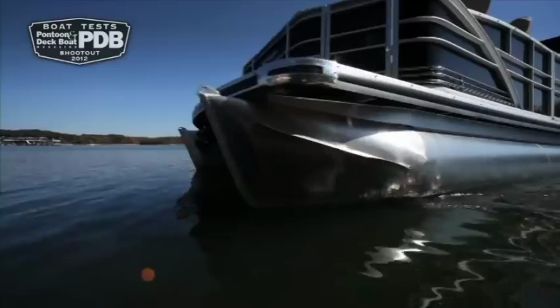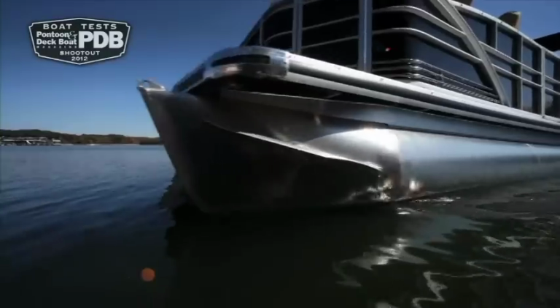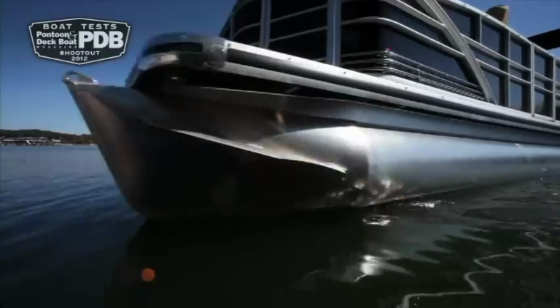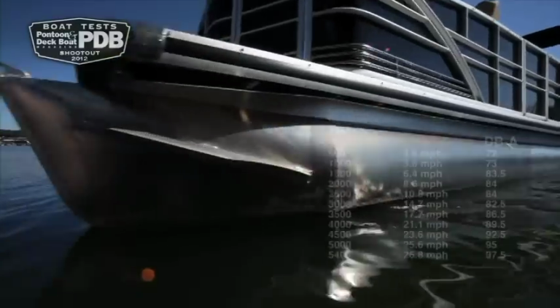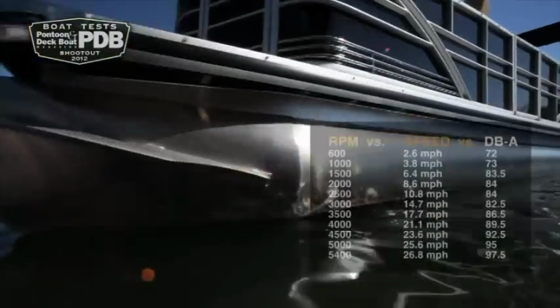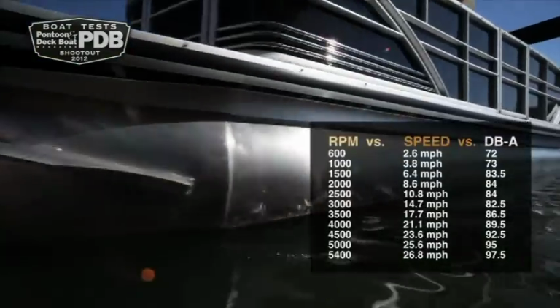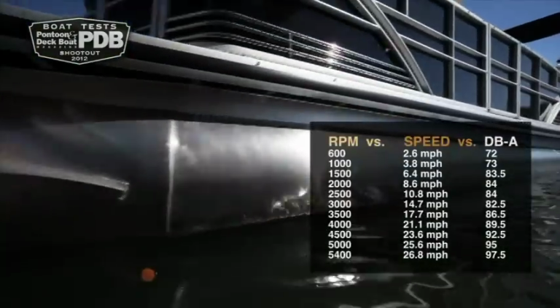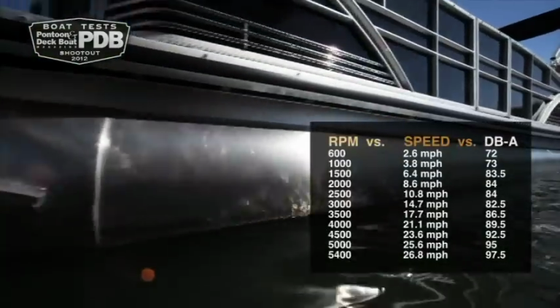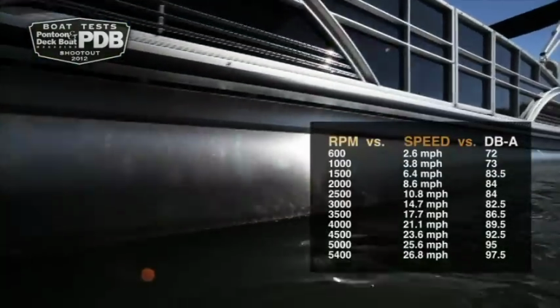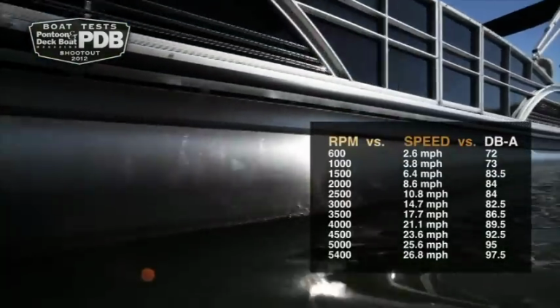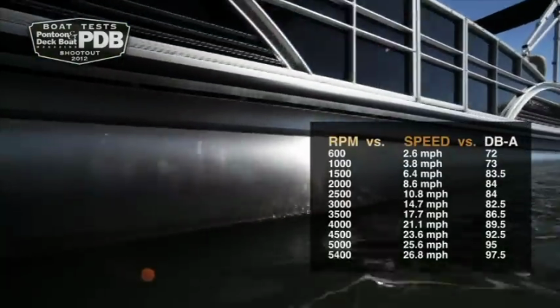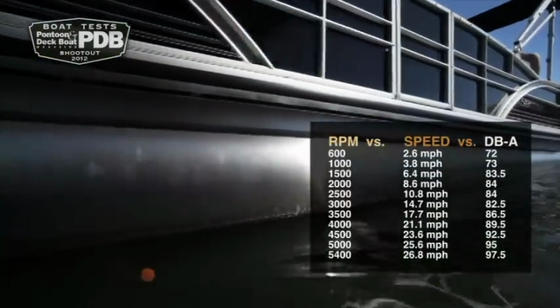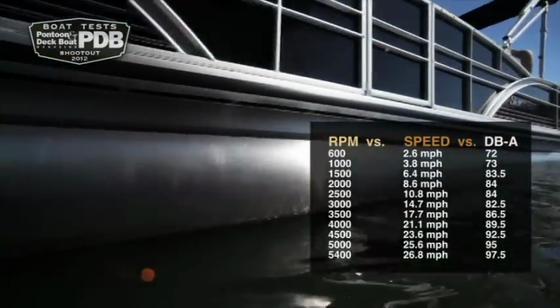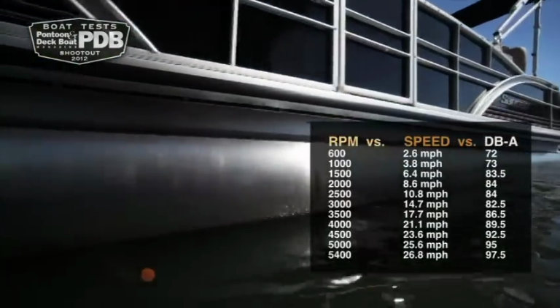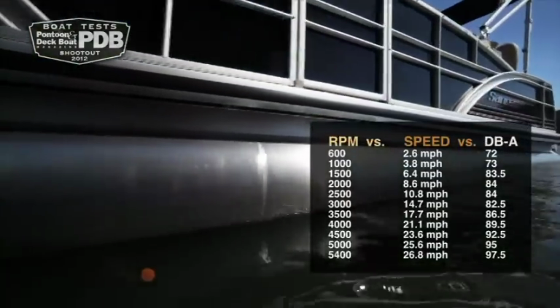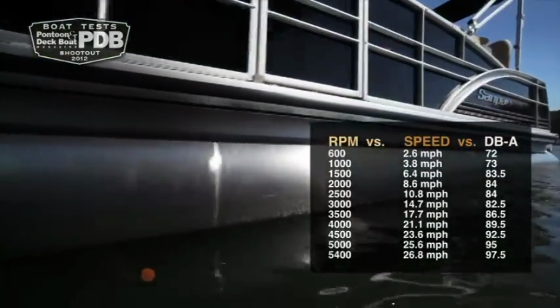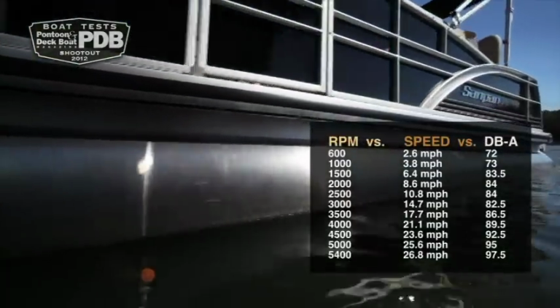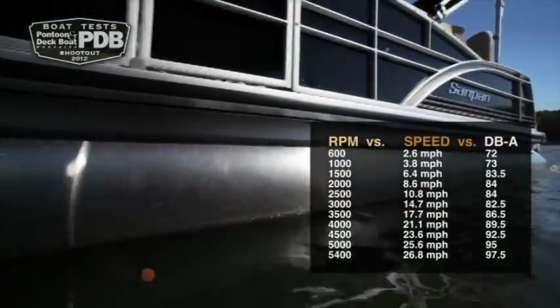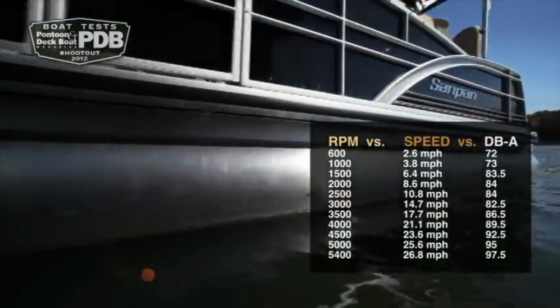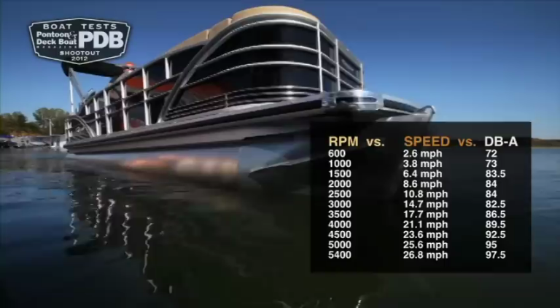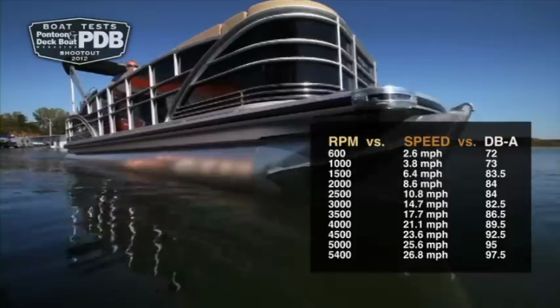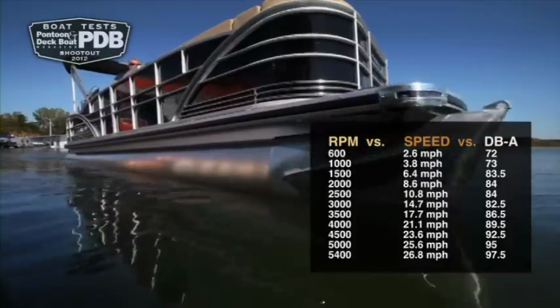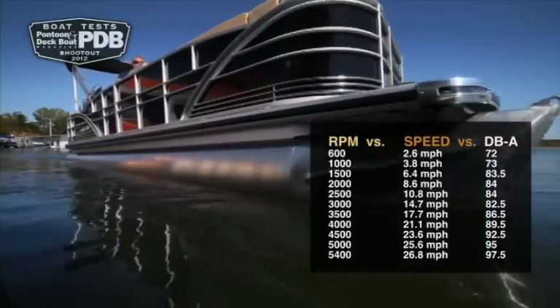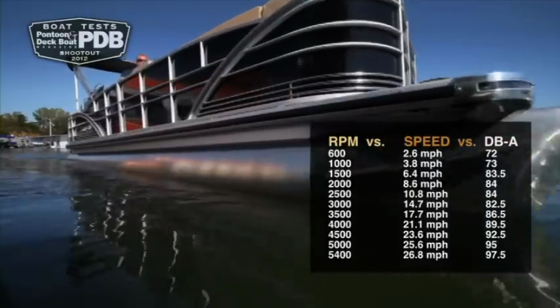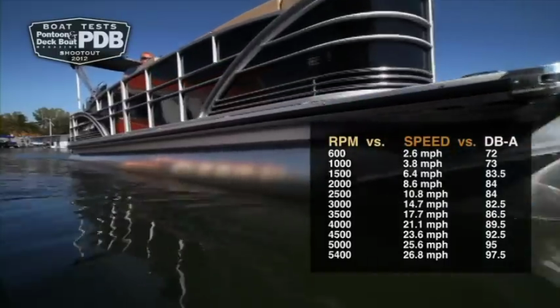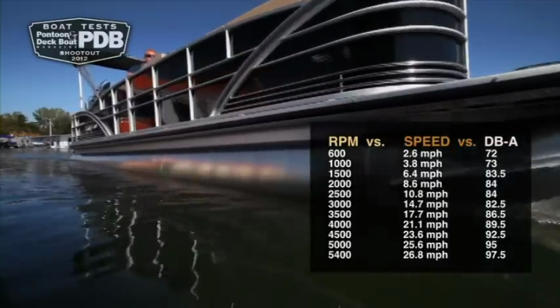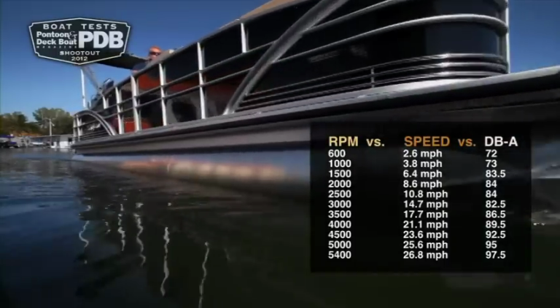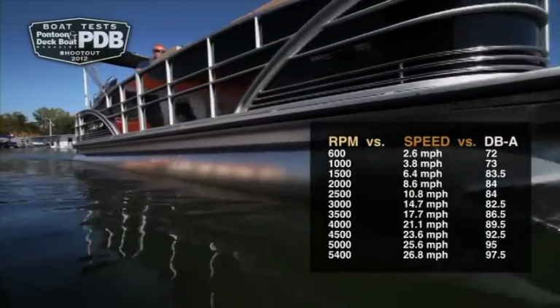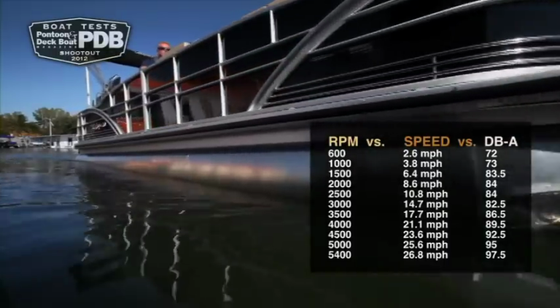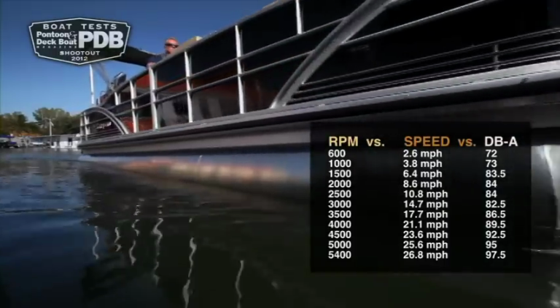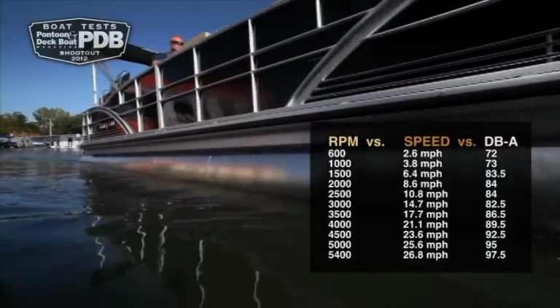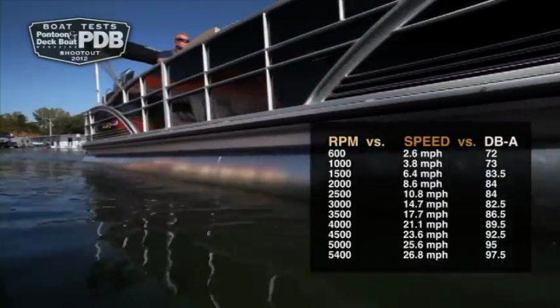It's easy to envision all the ways you could enjoy the SandPan, from entertaining friends to just cooking burgers with the family.